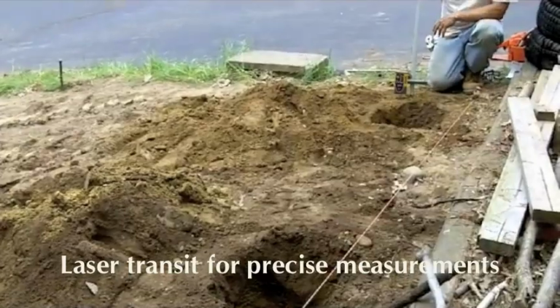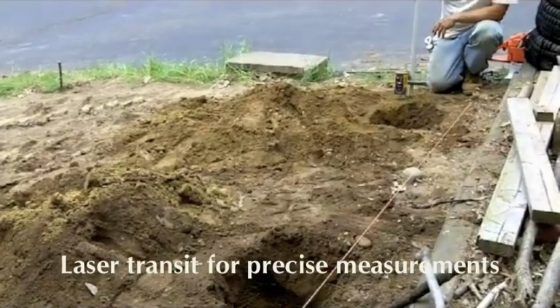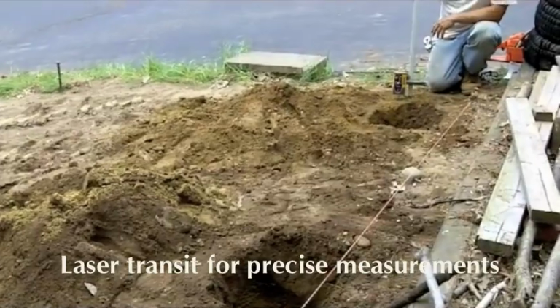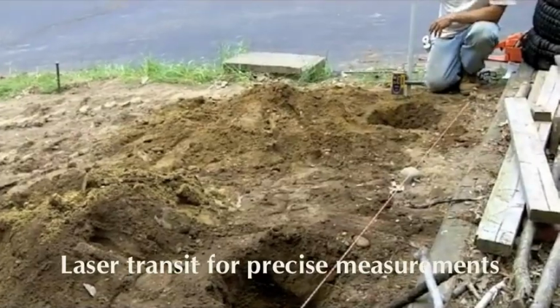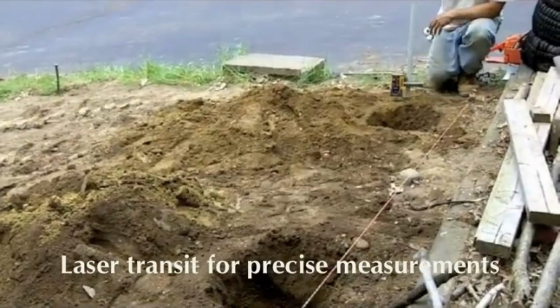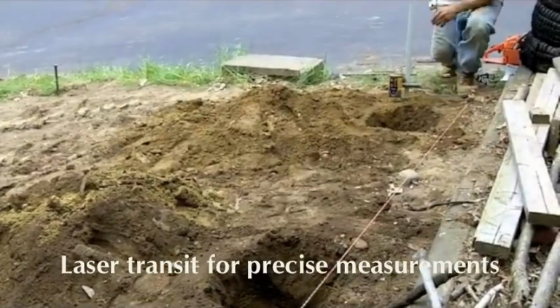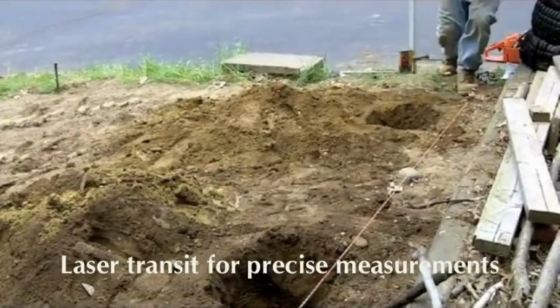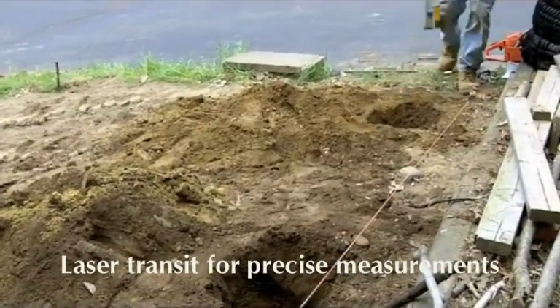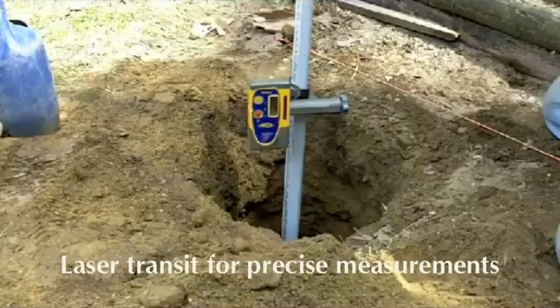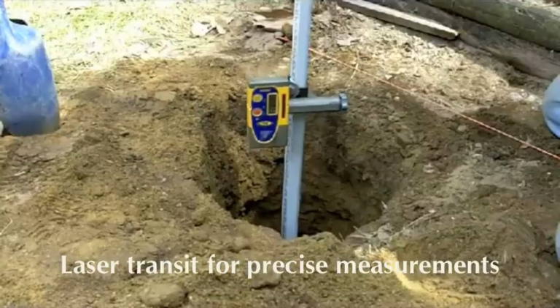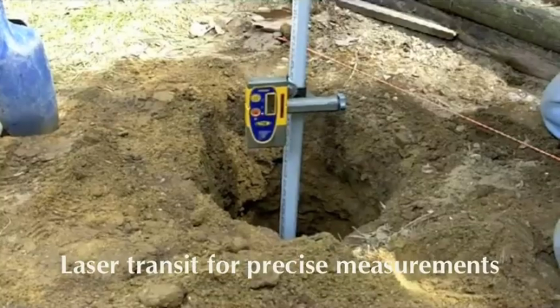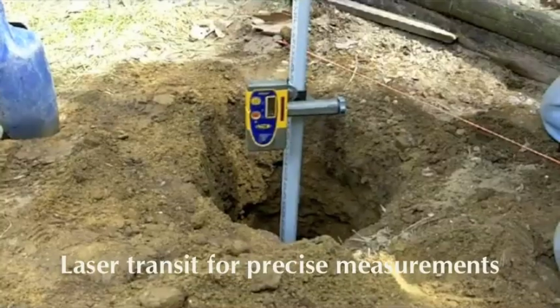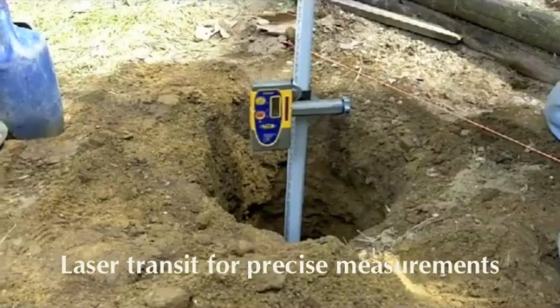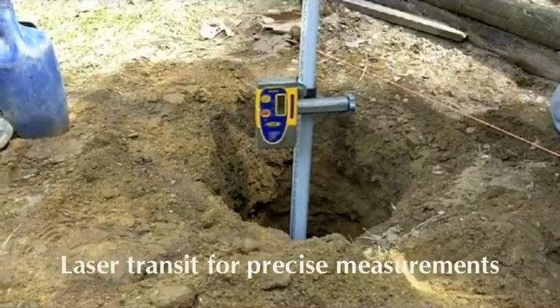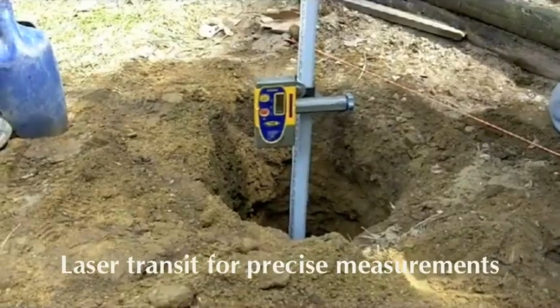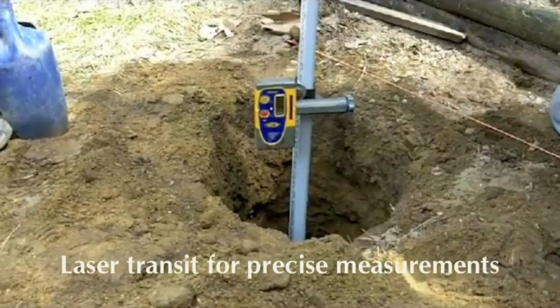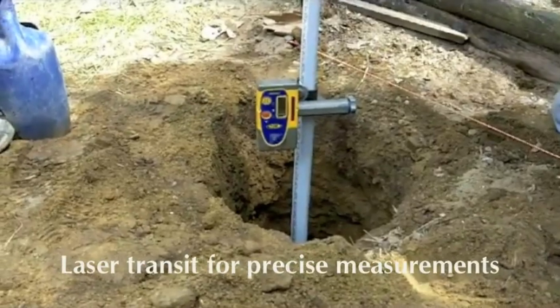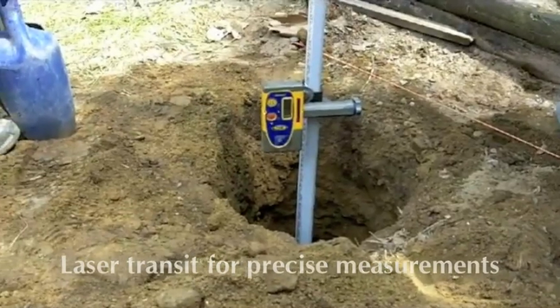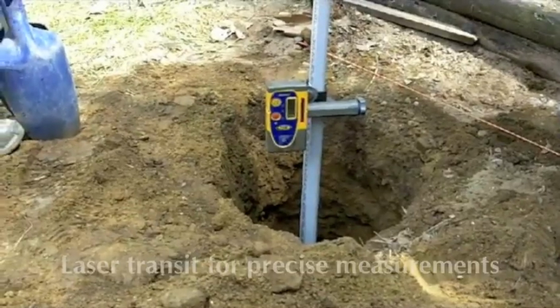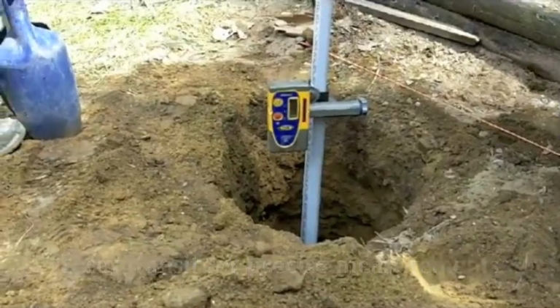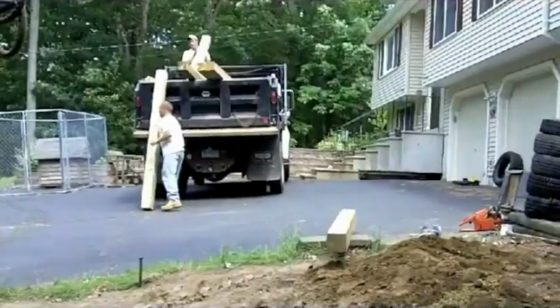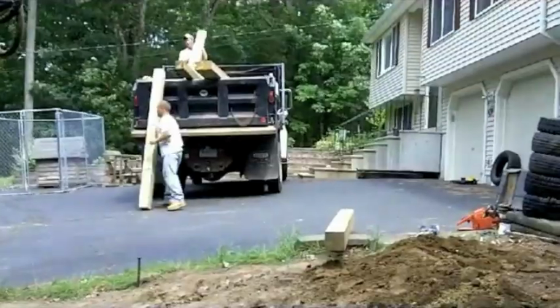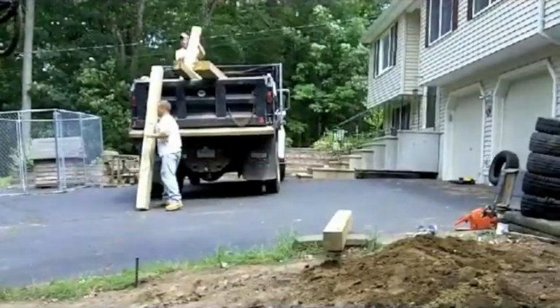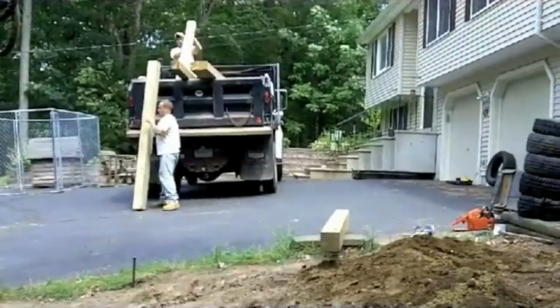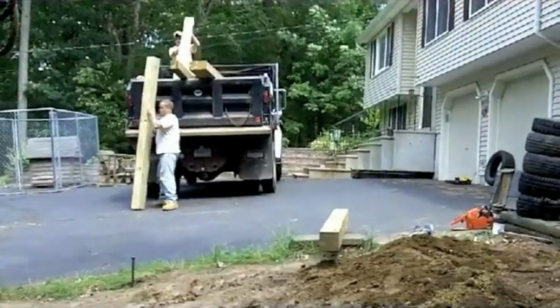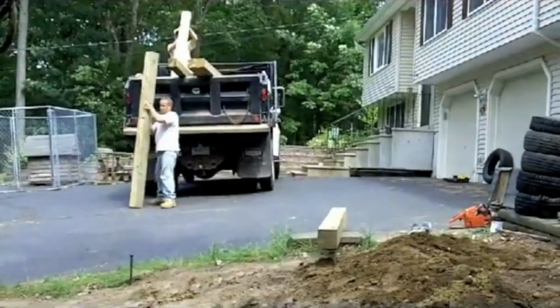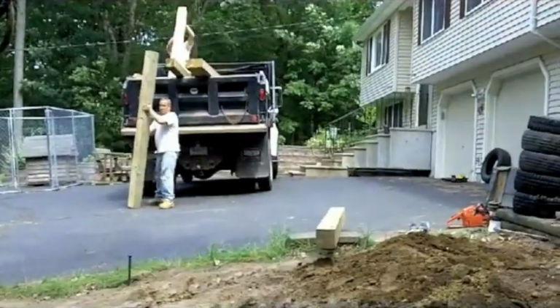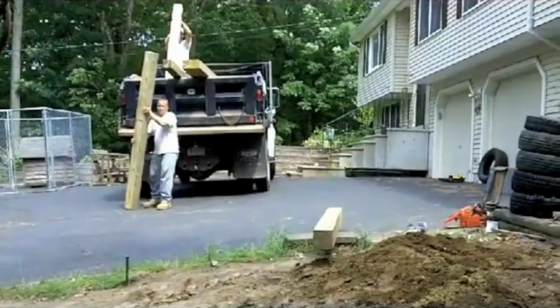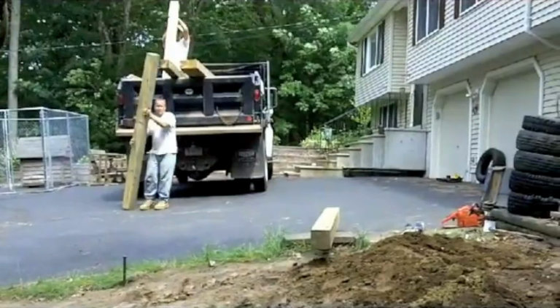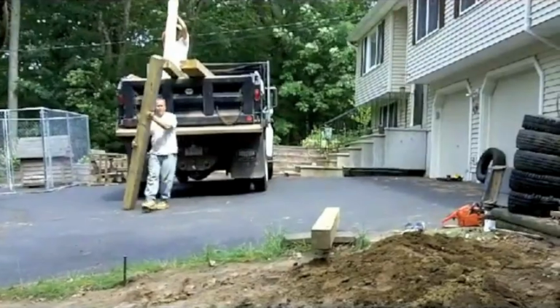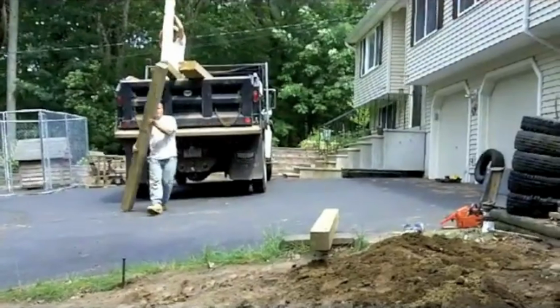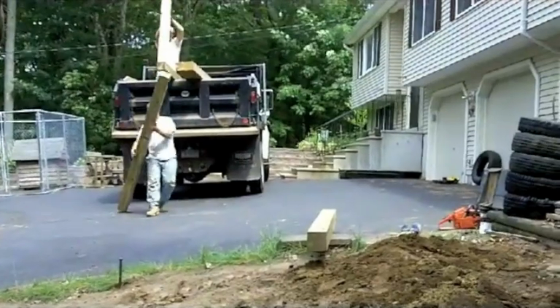A laser transit is used to determine the height of each pier based on the grade of the slope.